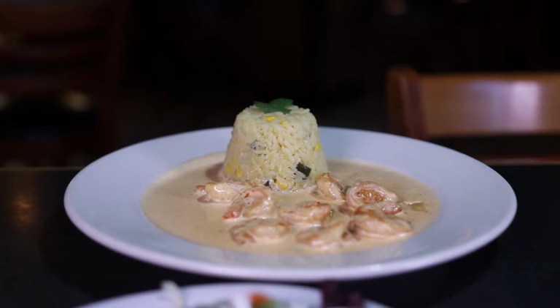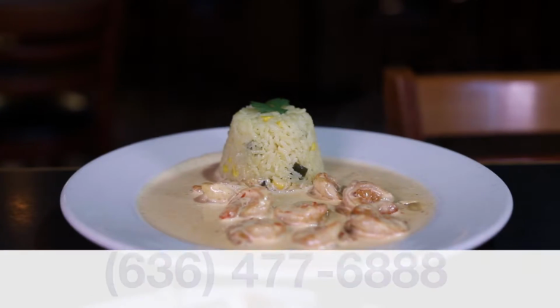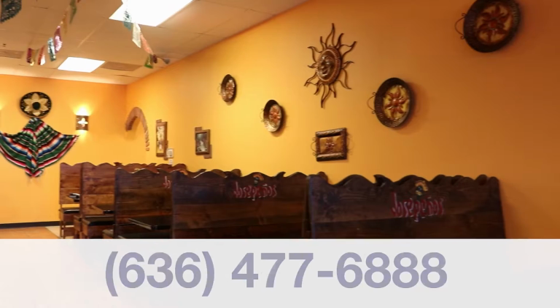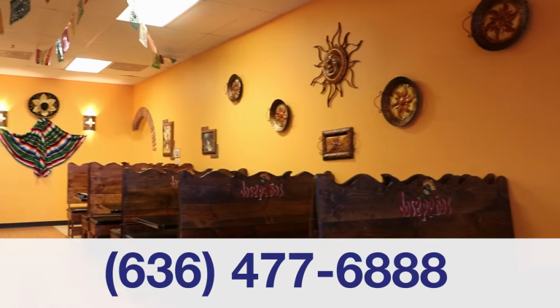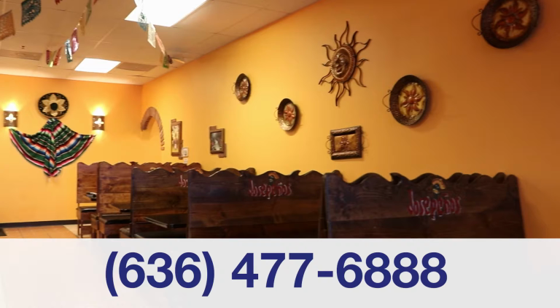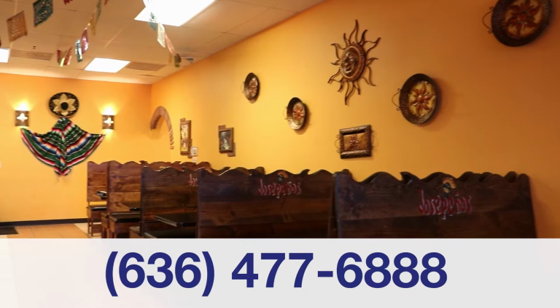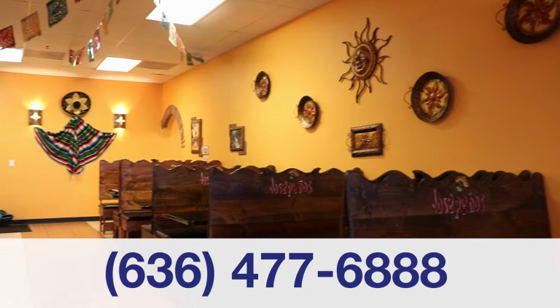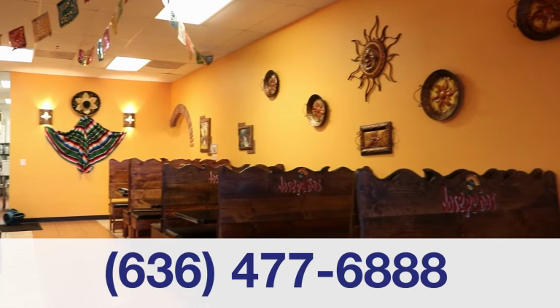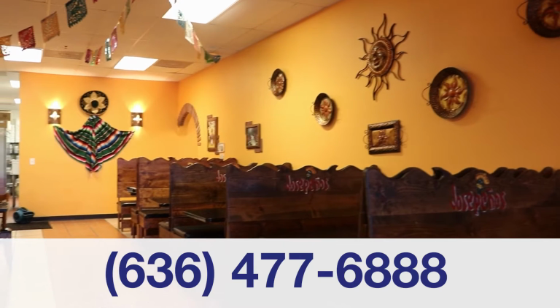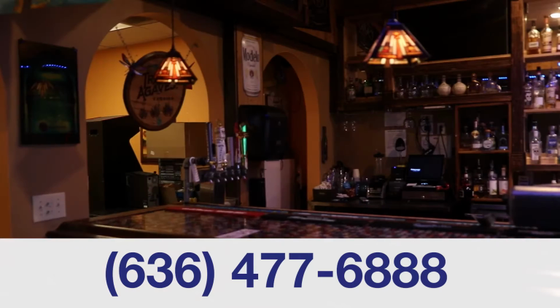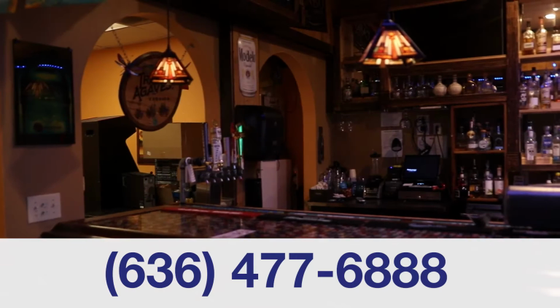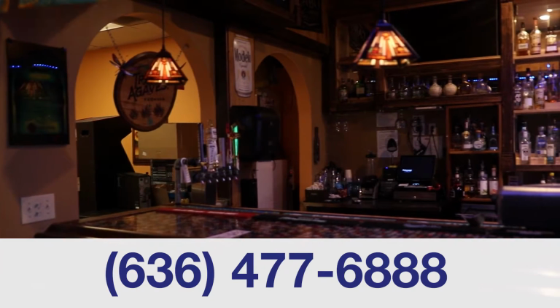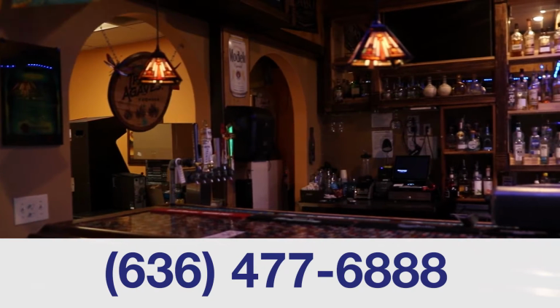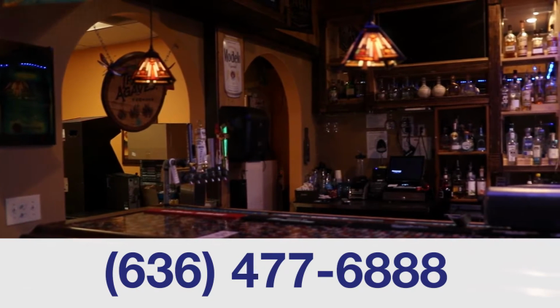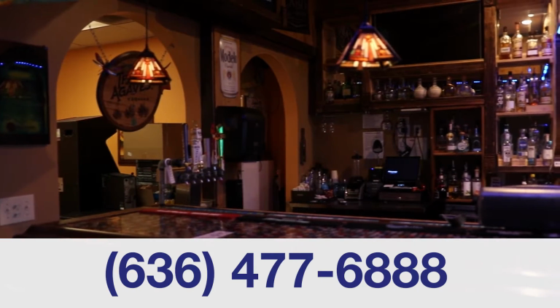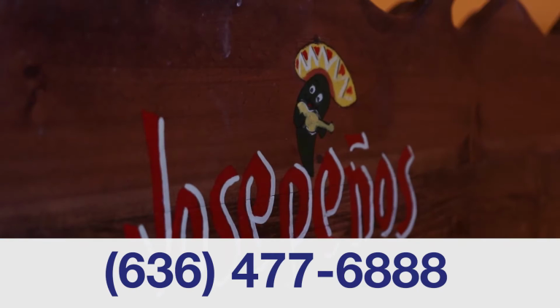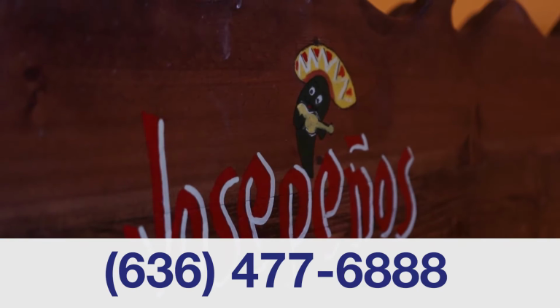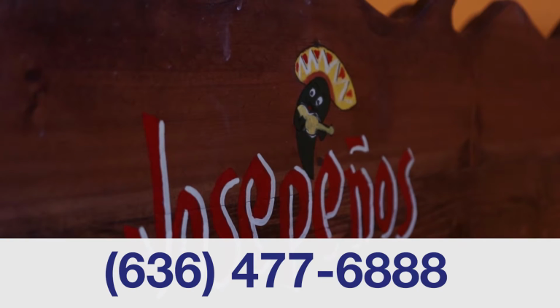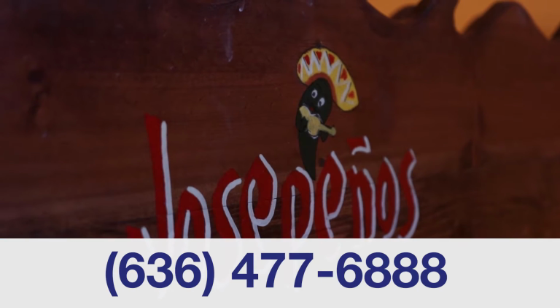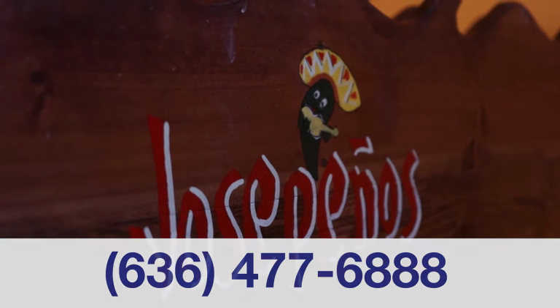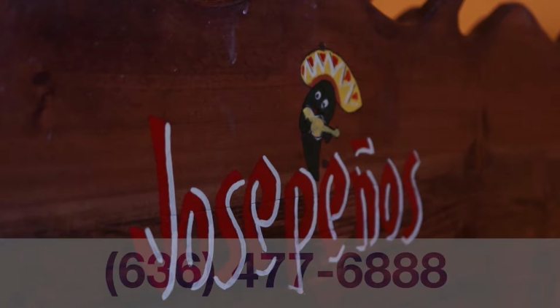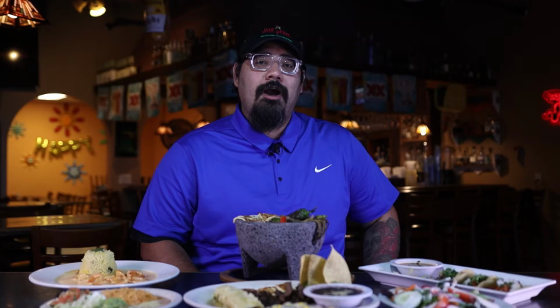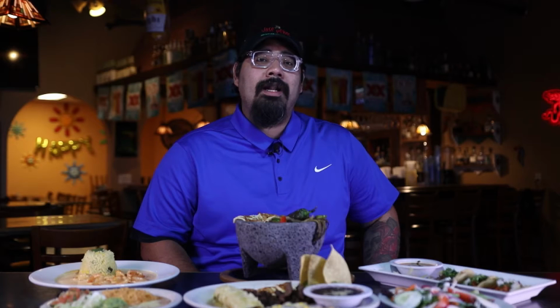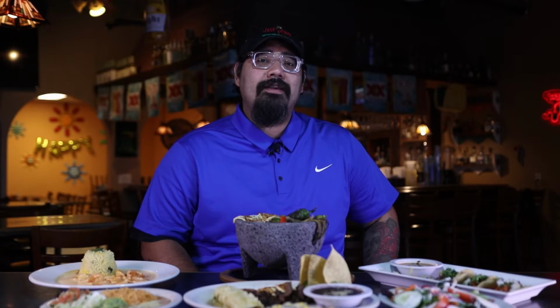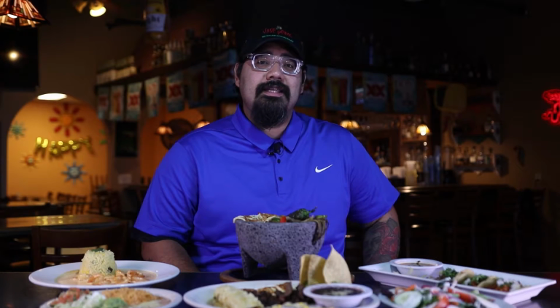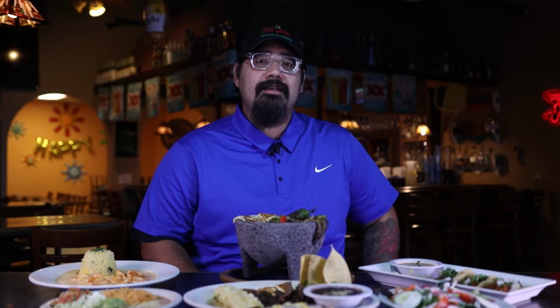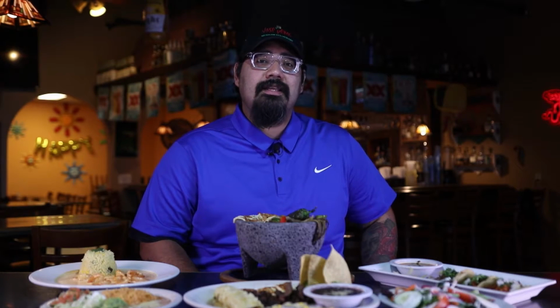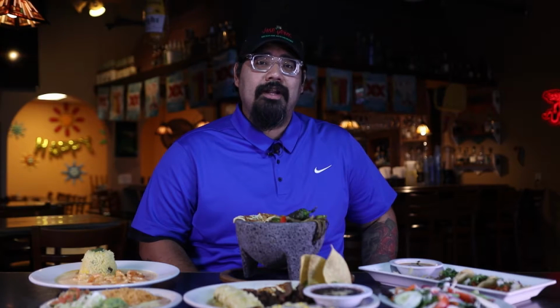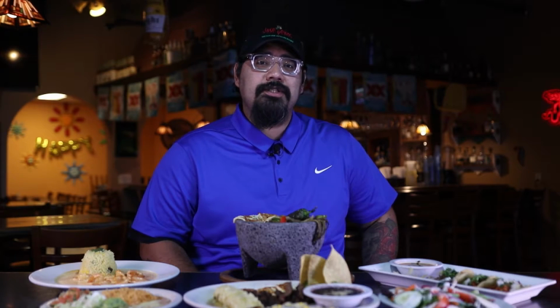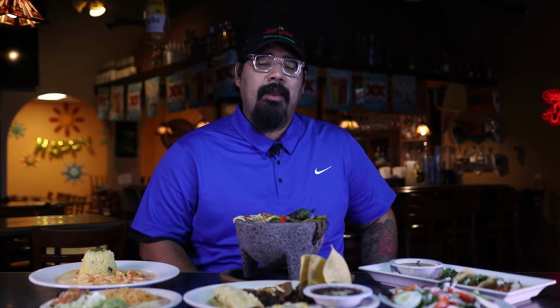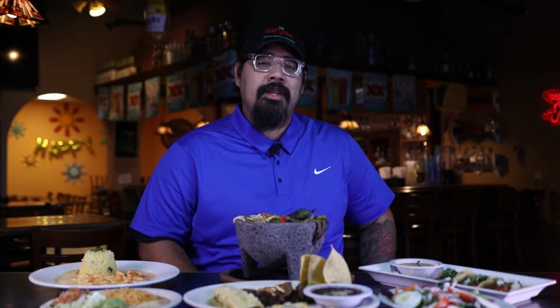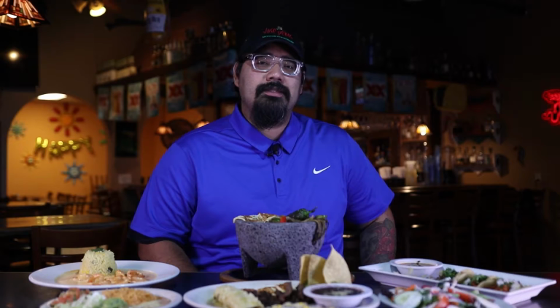We offer dining, takeout and delivery. So what are you waiting for? Come on out and see us at Jose Peño's.